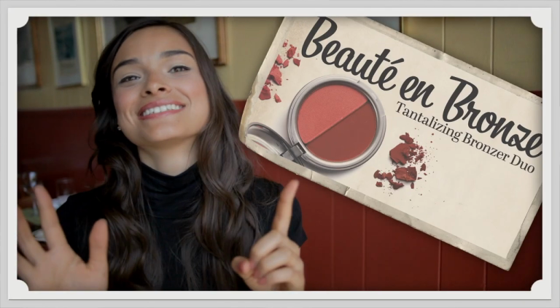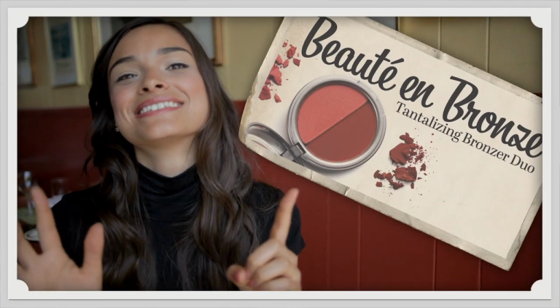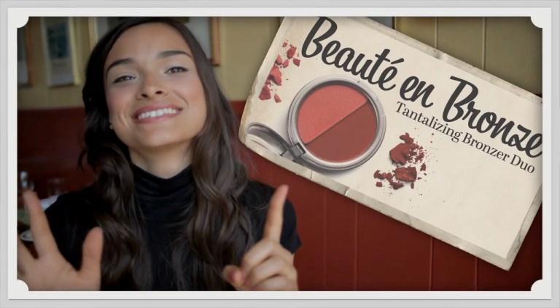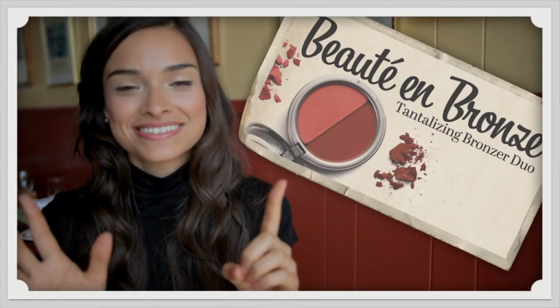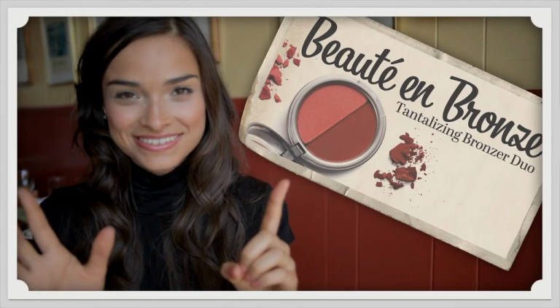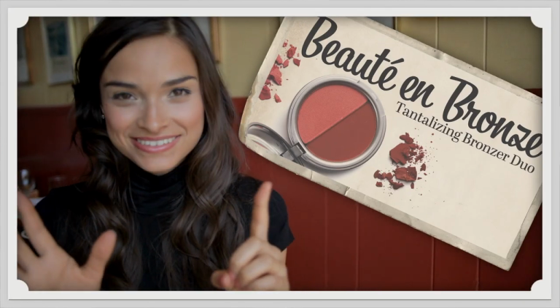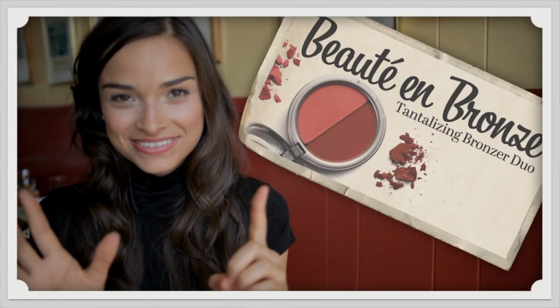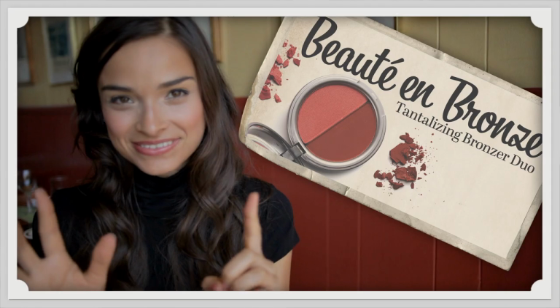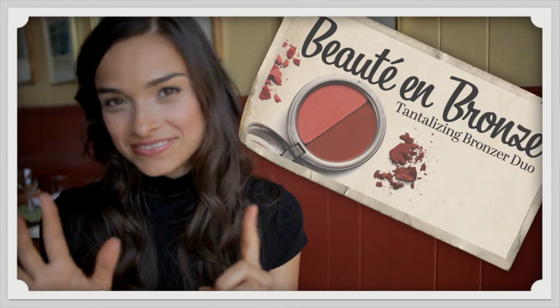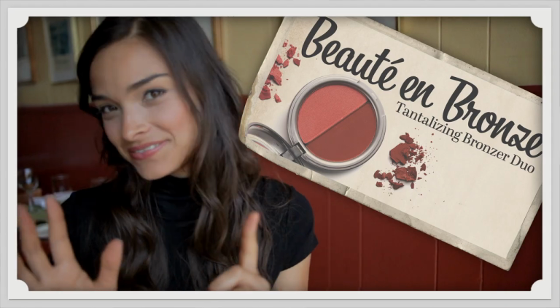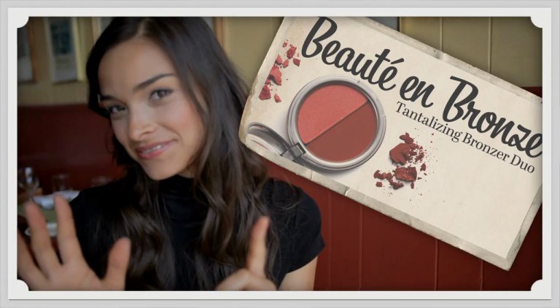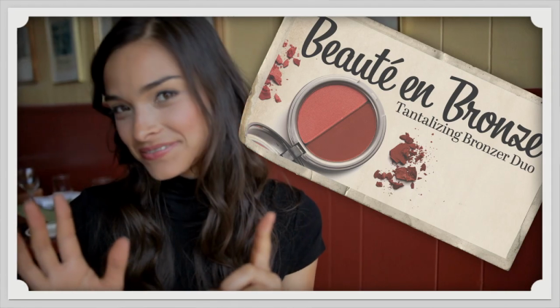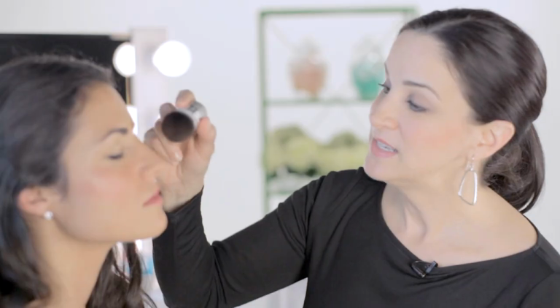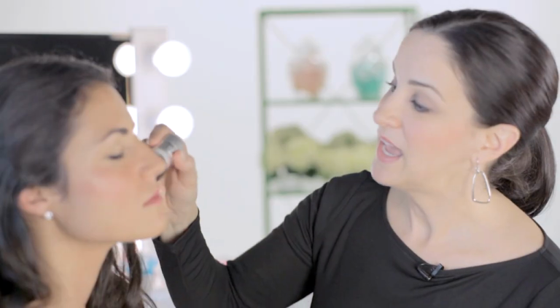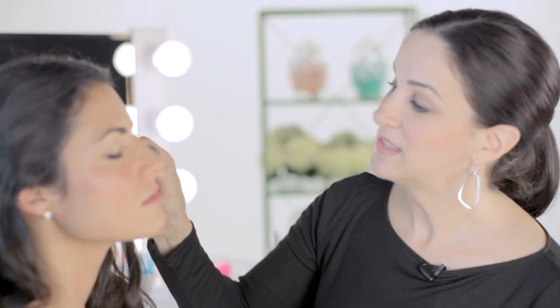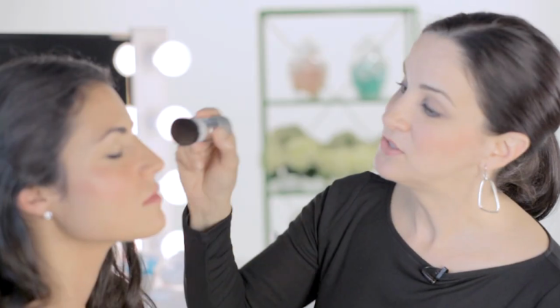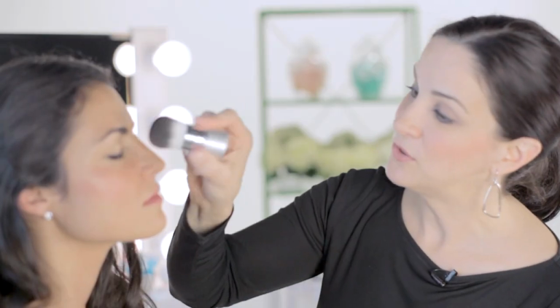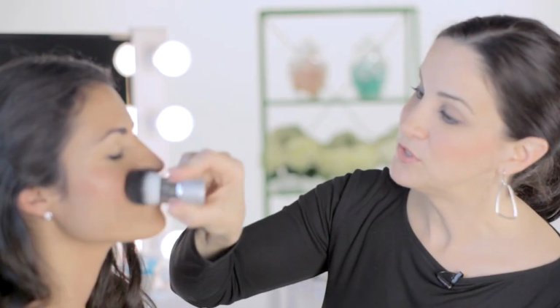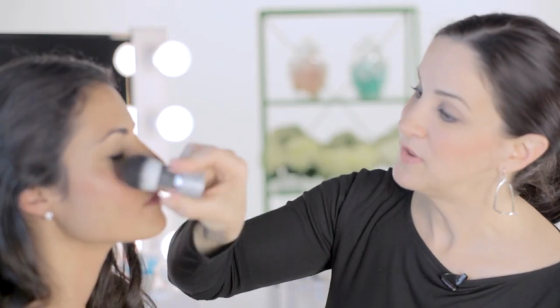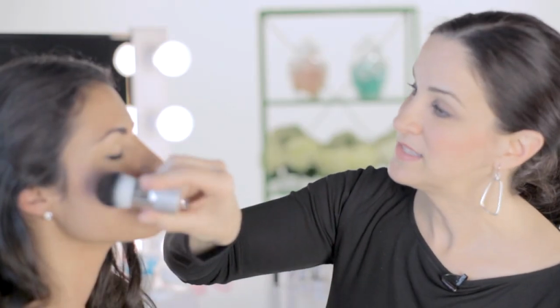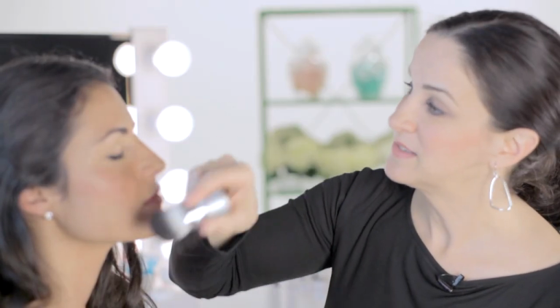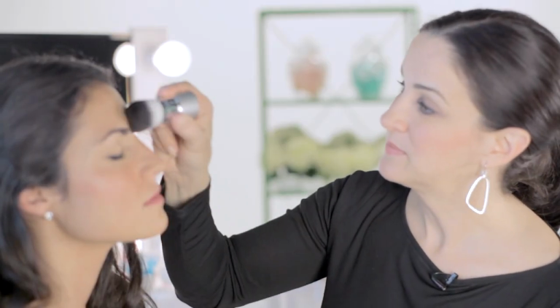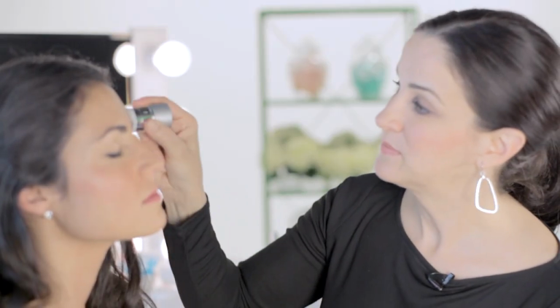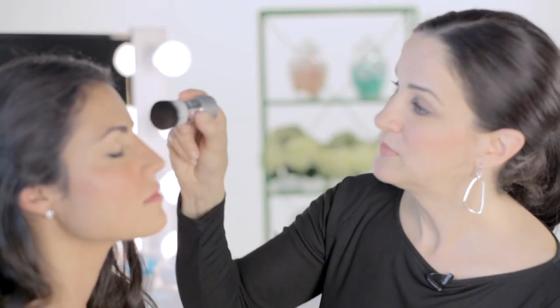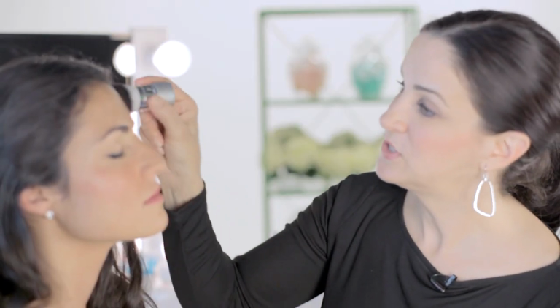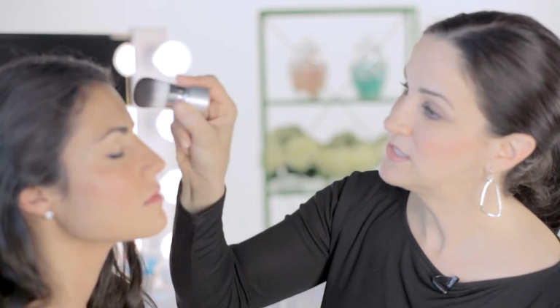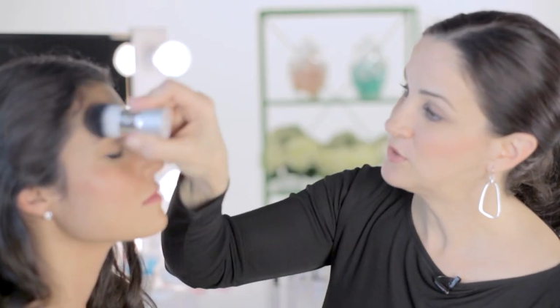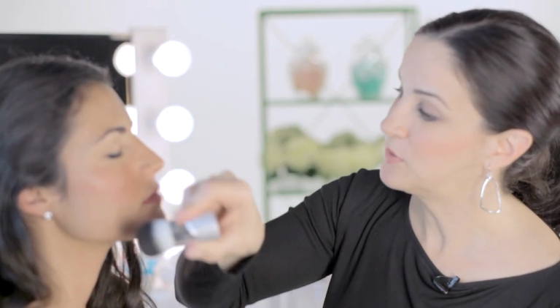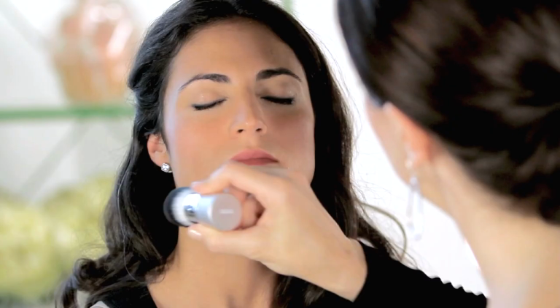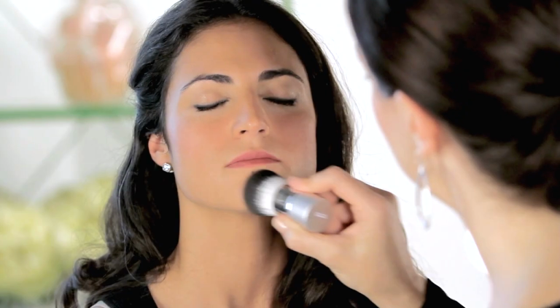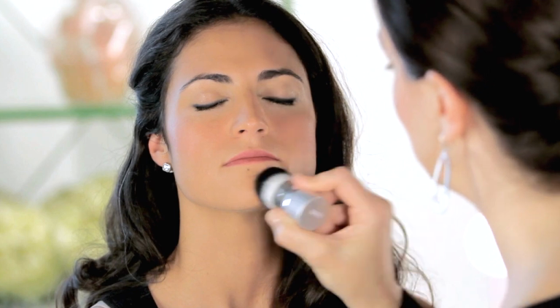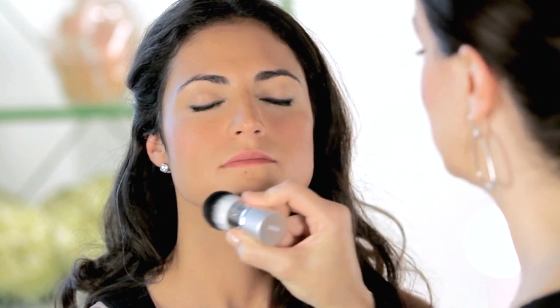Add Beauty and Bronze, our bronzing duo, to add a little glow to your face — your cheeks, your forehead, or your chin.